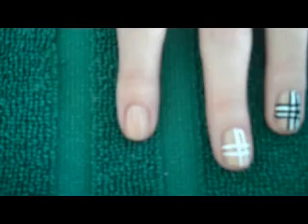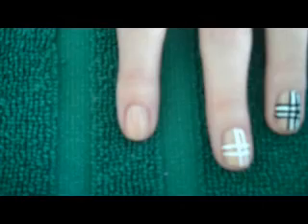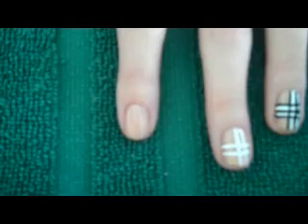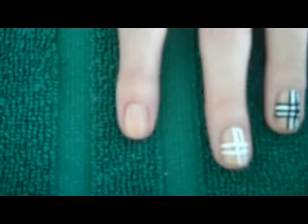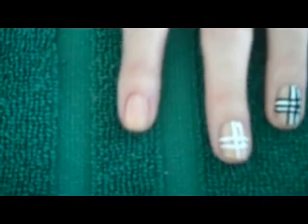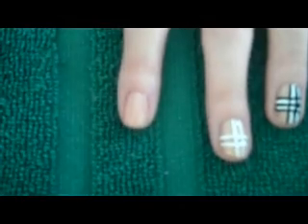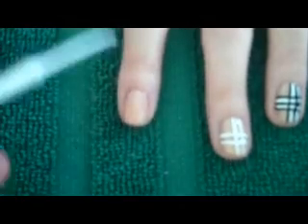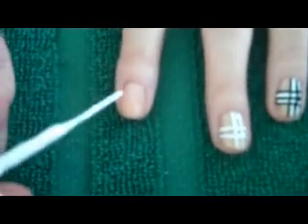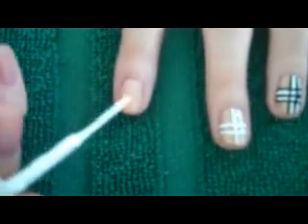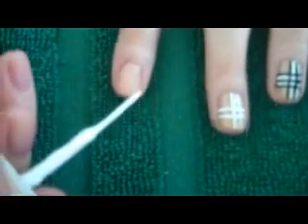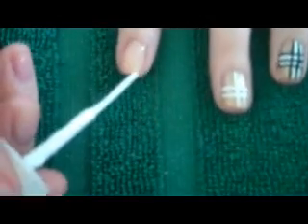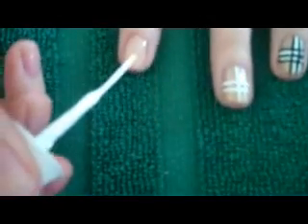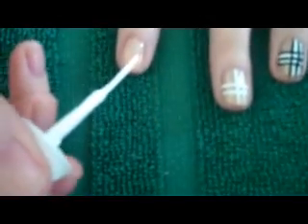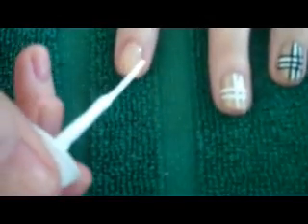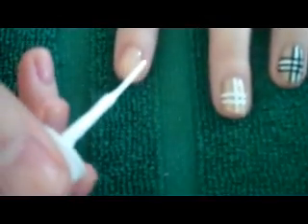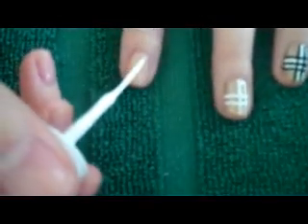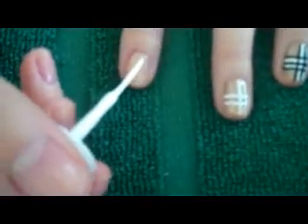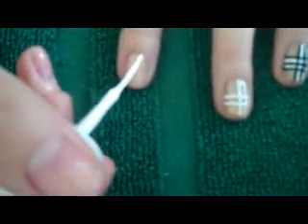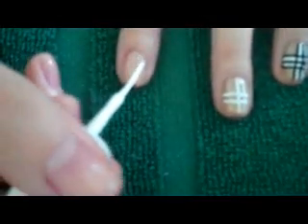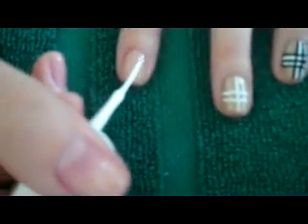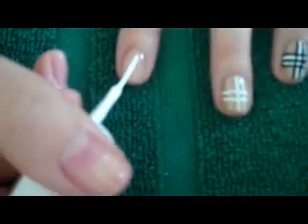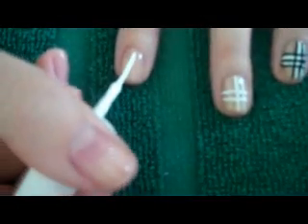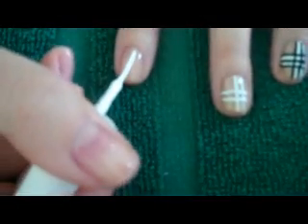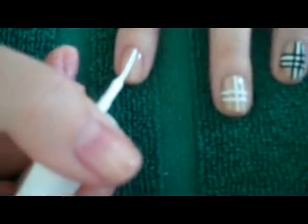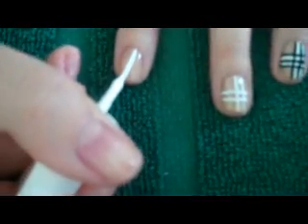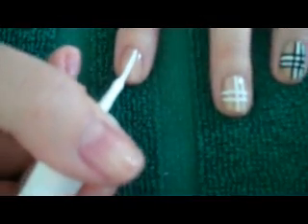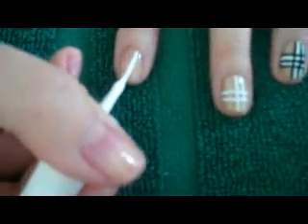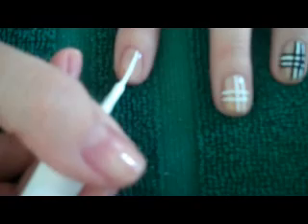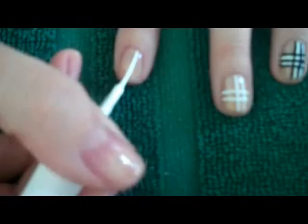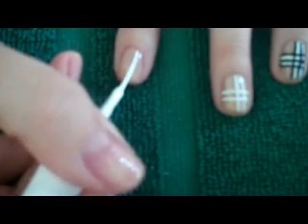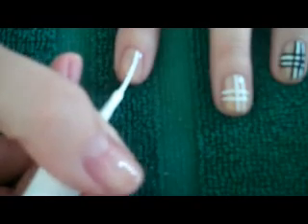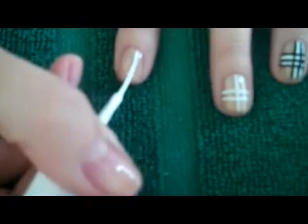Now to start the plaid pattern, I'm going to paint on two vertical stripes and two horizontal stripes with a white striper.